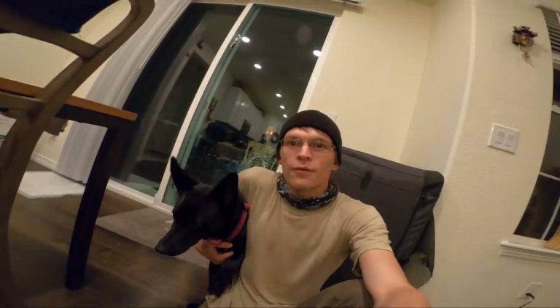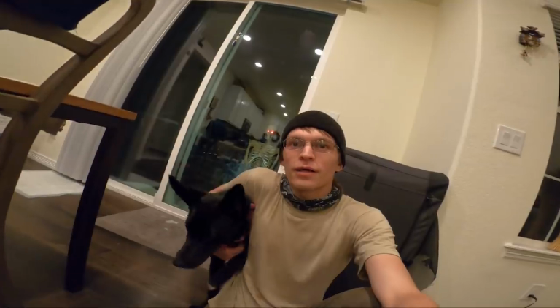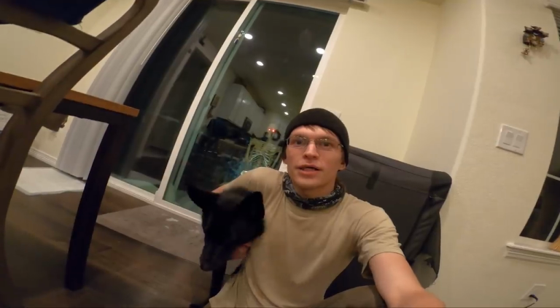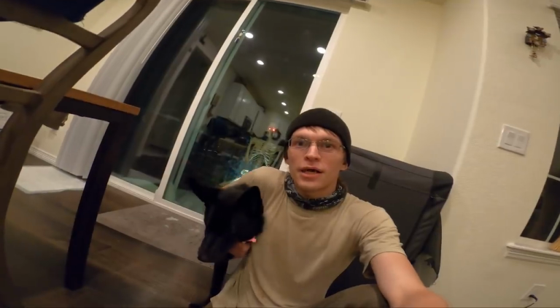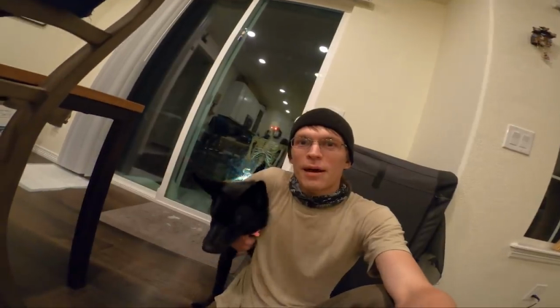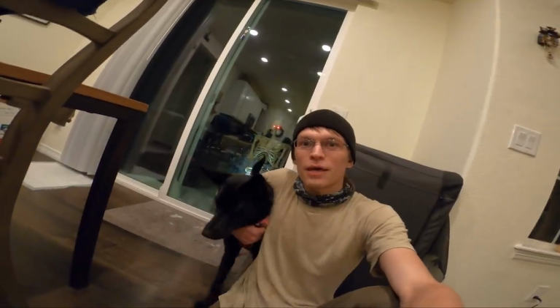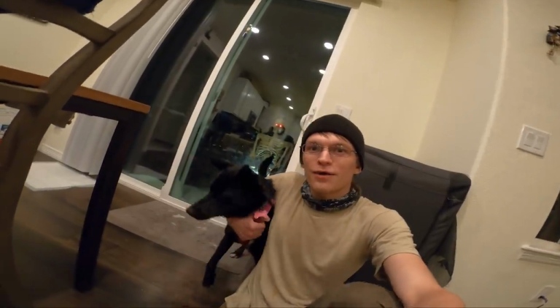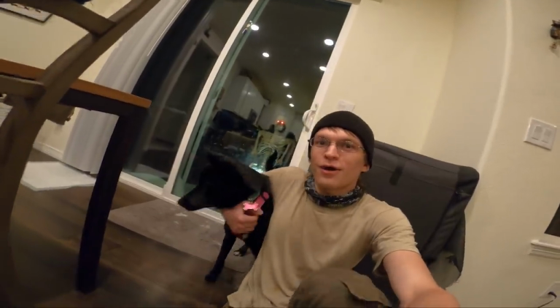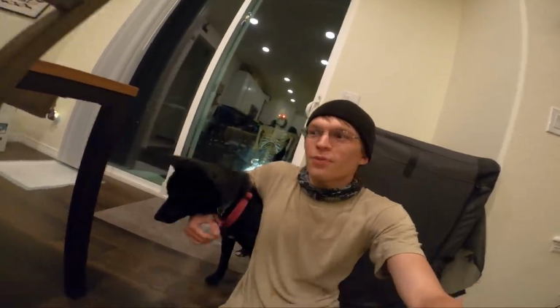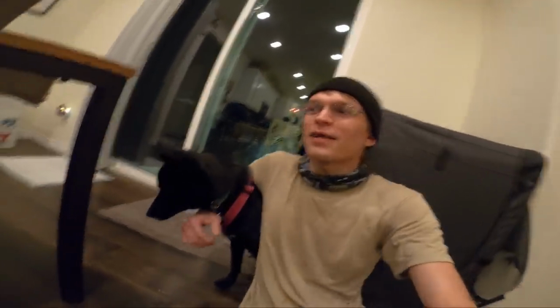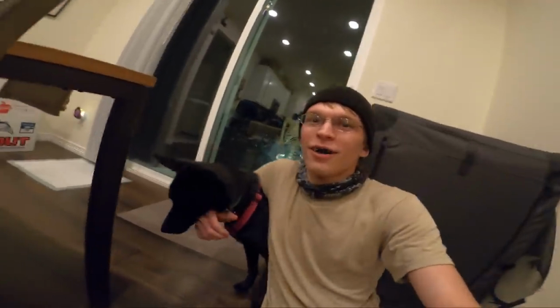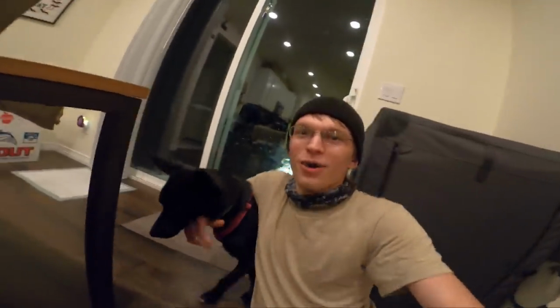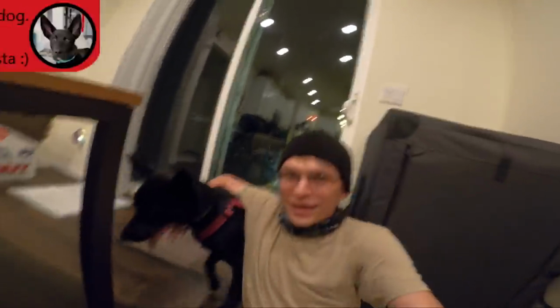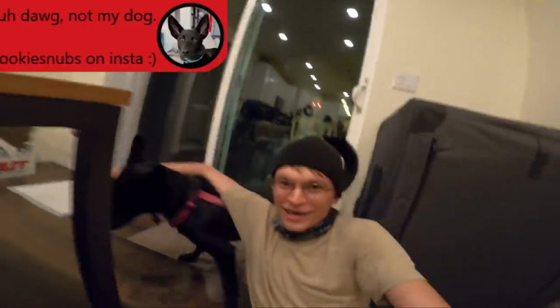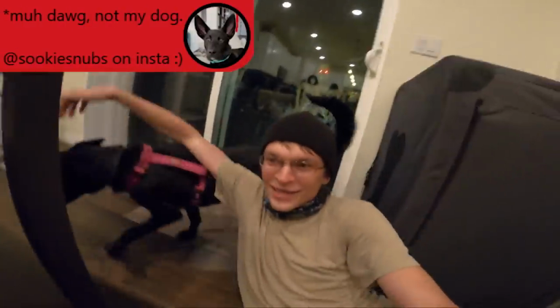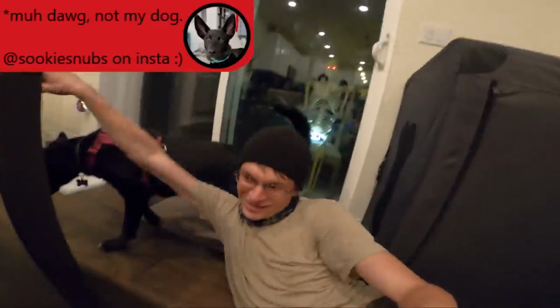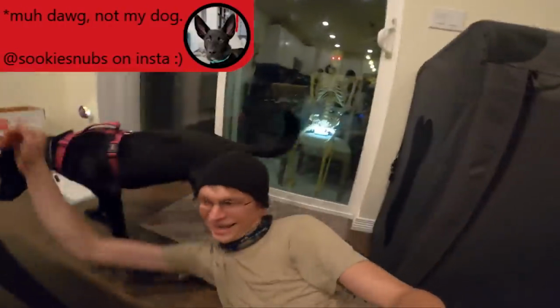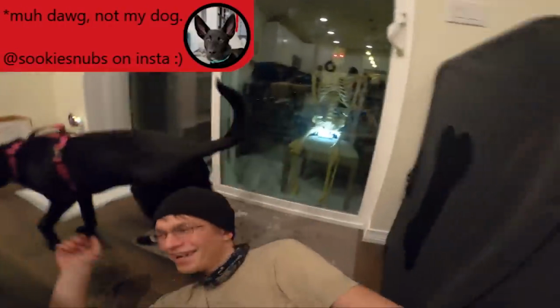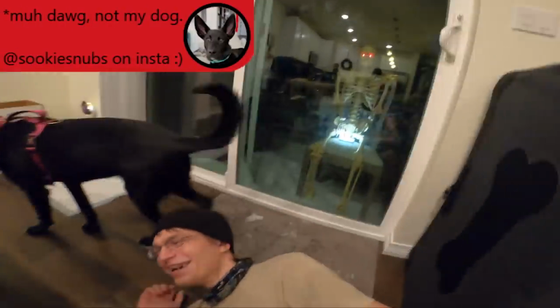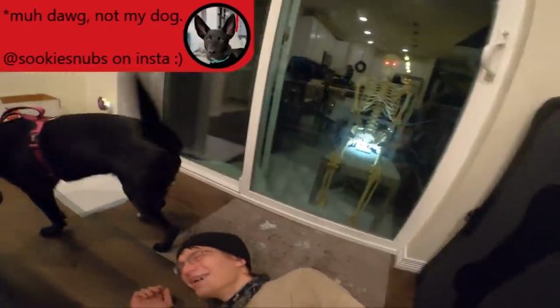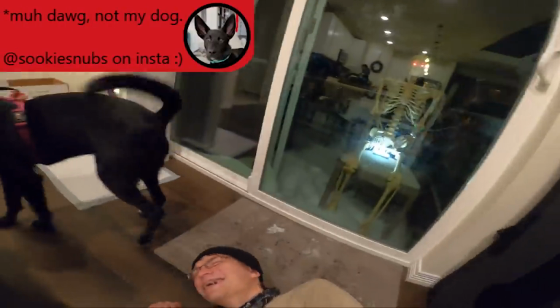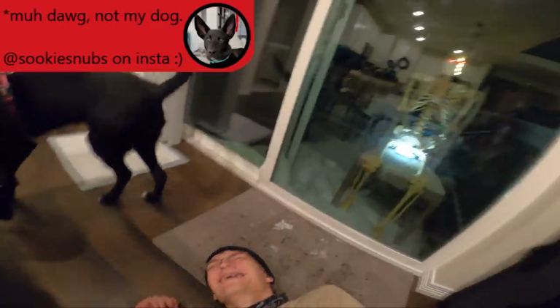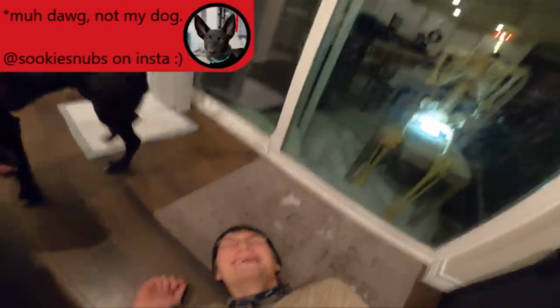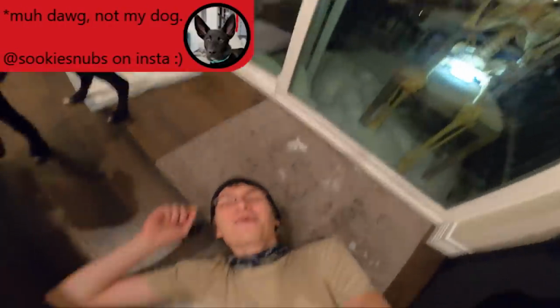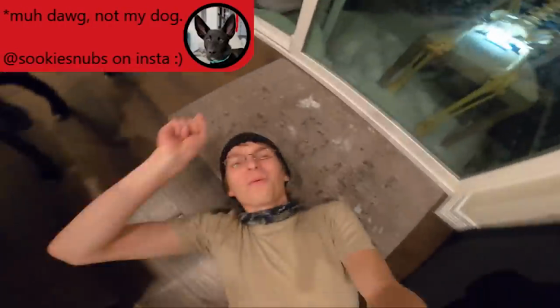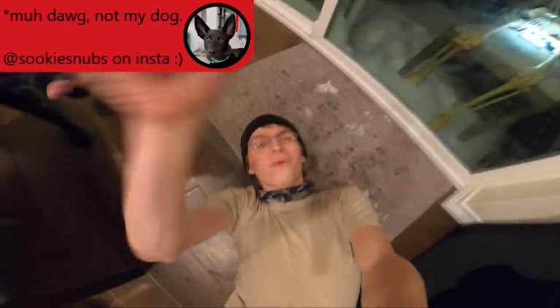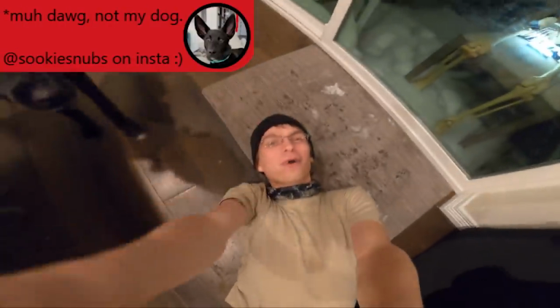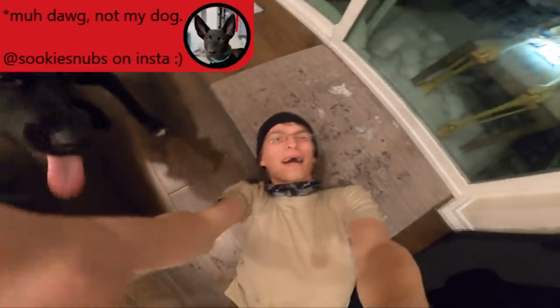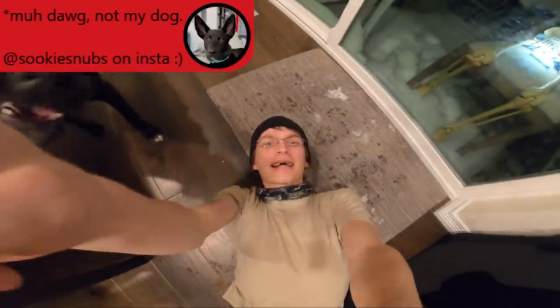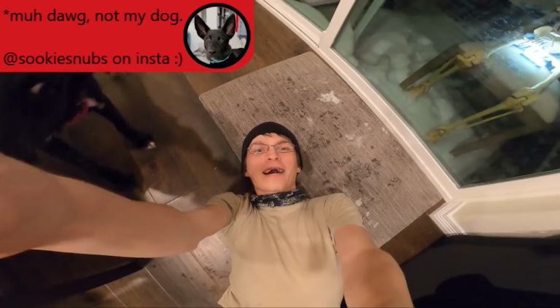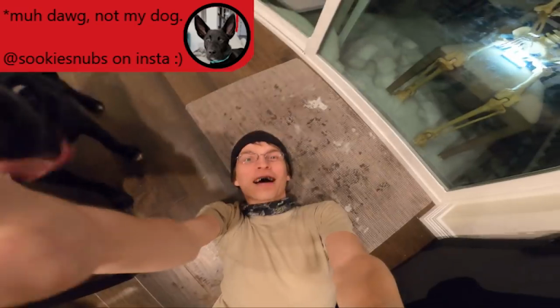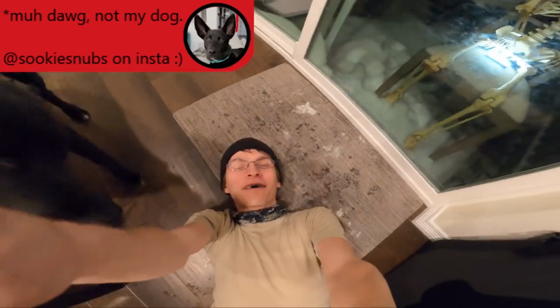Hey everyone, Glitch here. I'm out in Colorado with my dog. Welcome back to Hack 5.